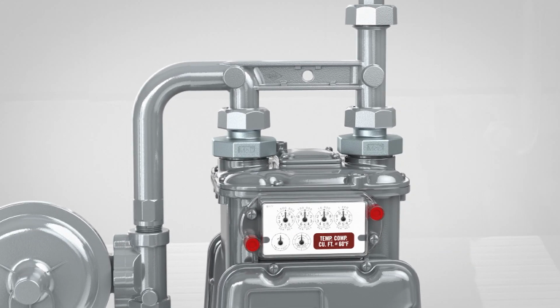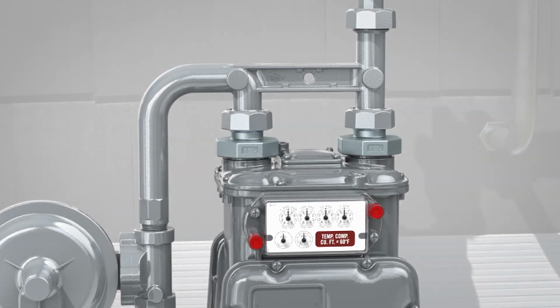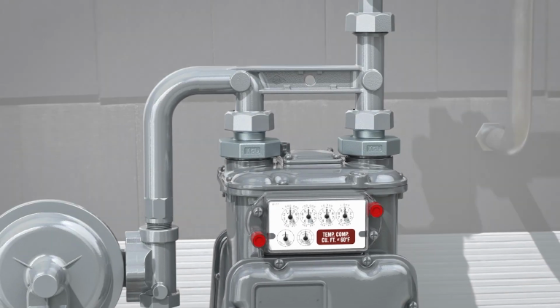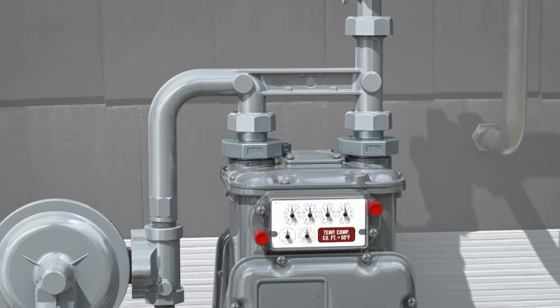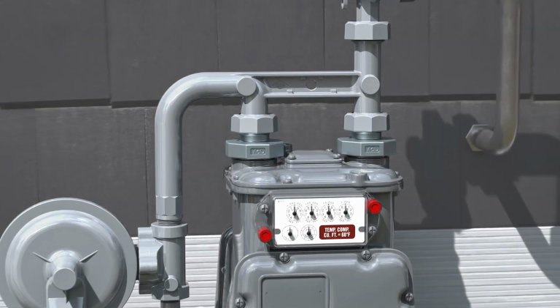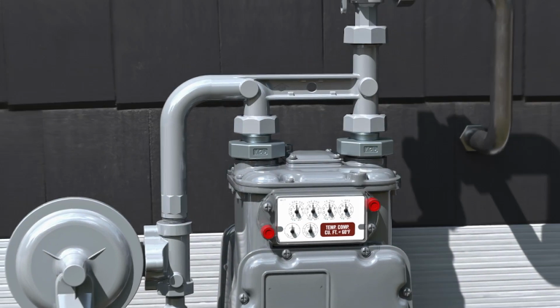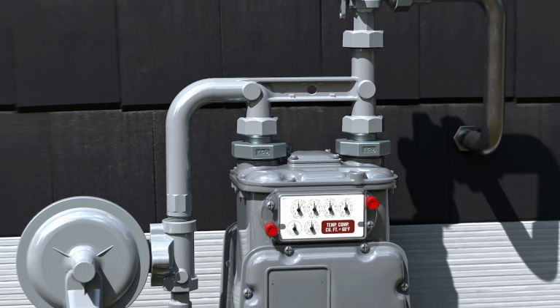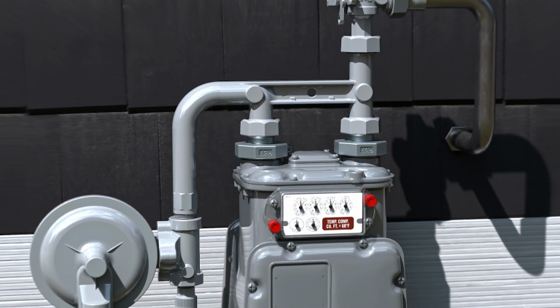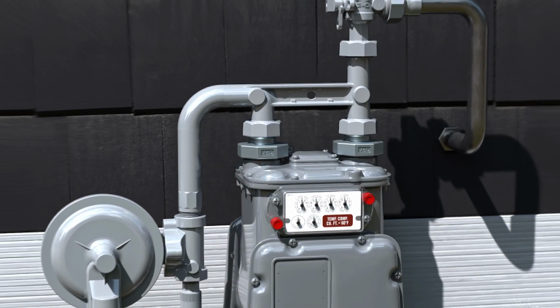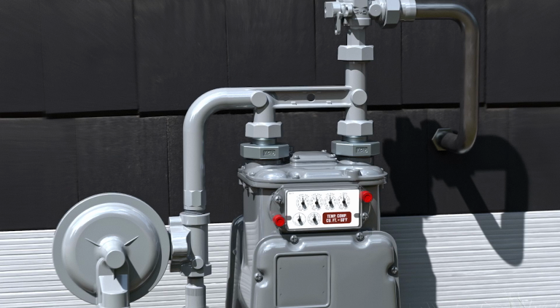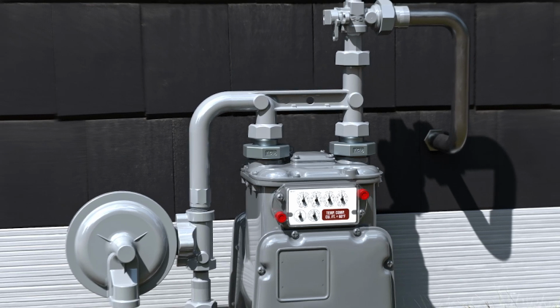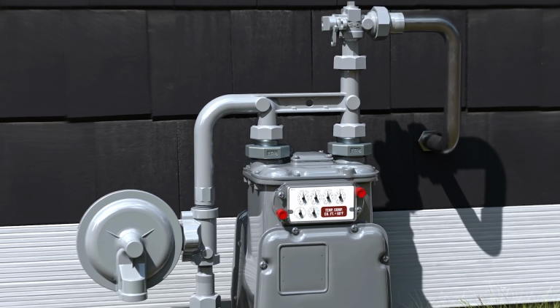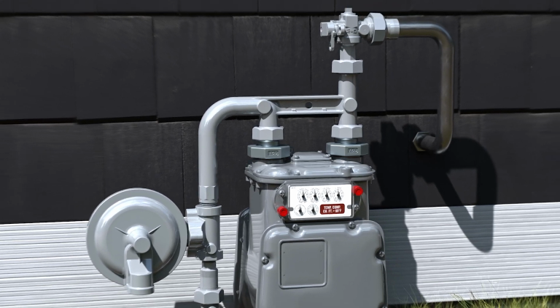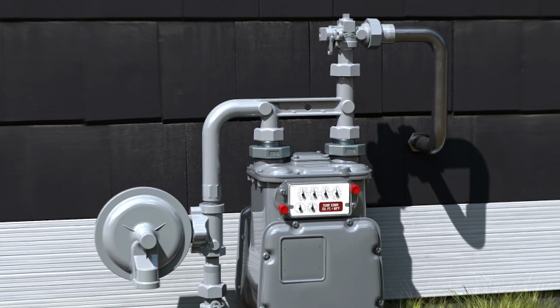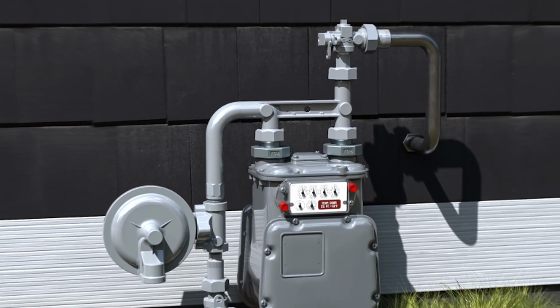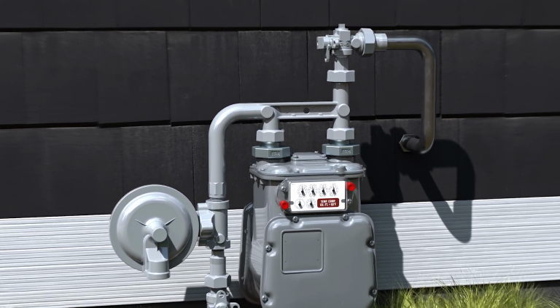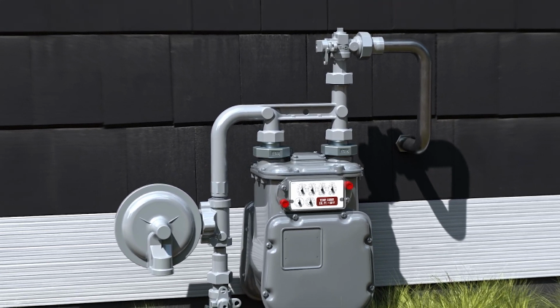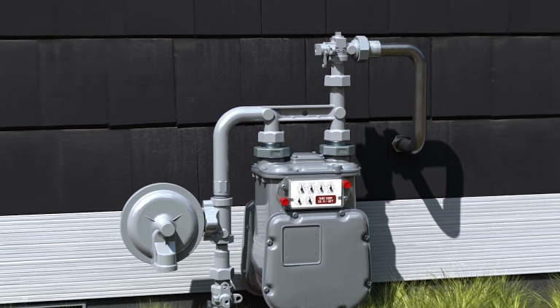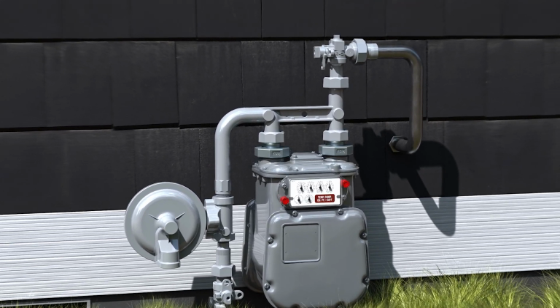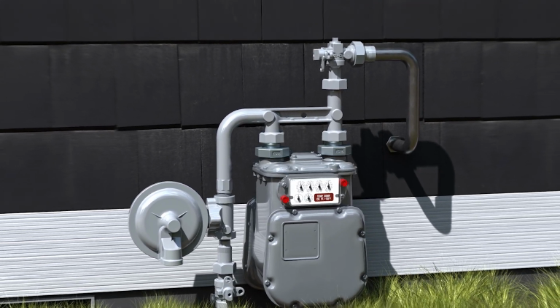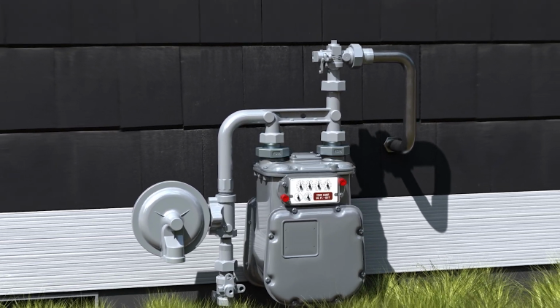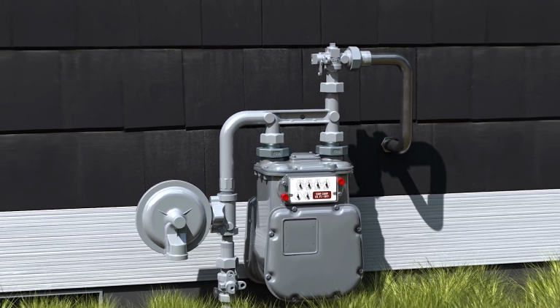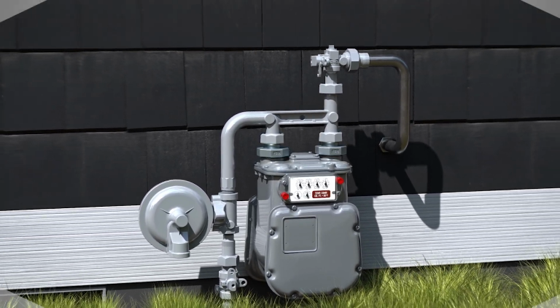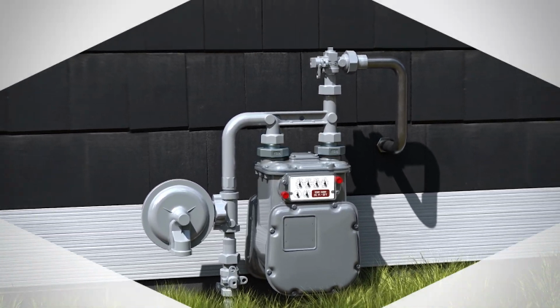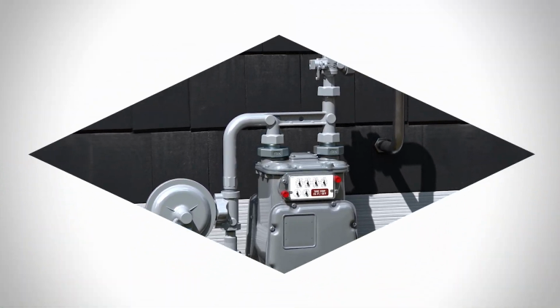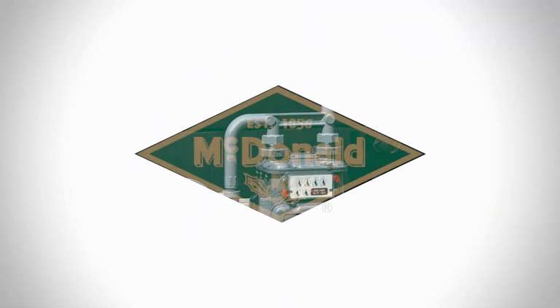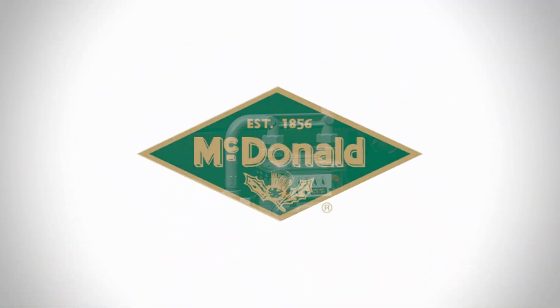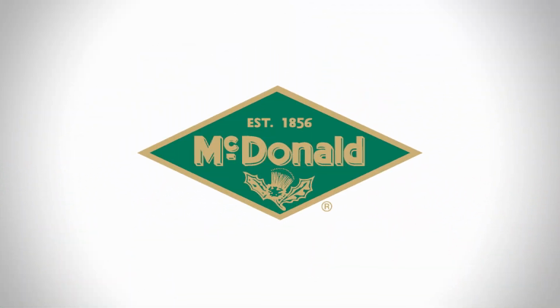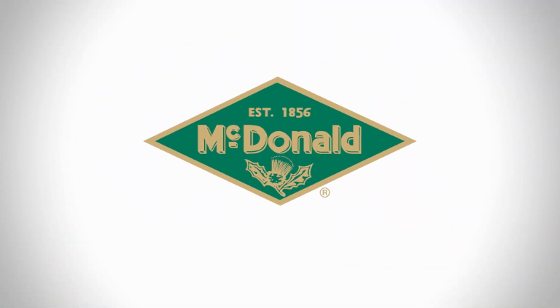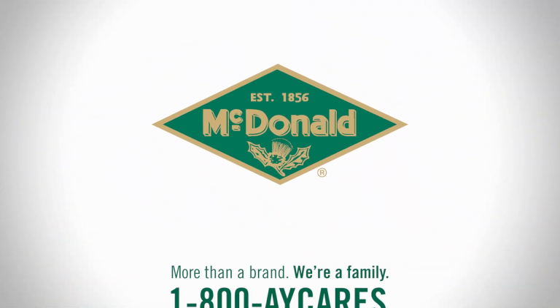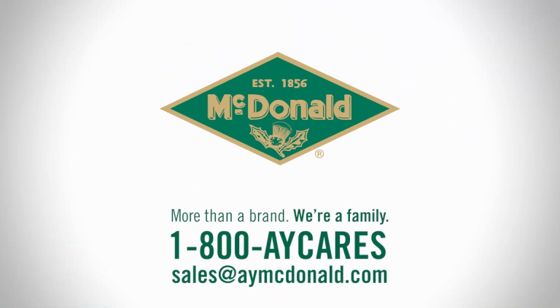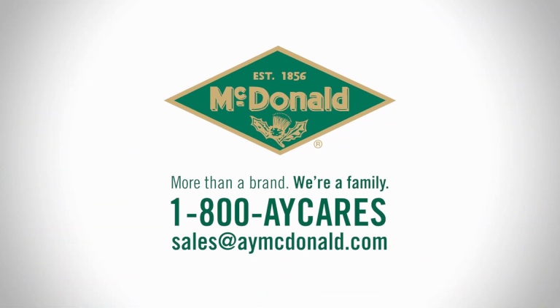With AY McDonald's meter adapters, you get flexibility, efficiency, and reliability. Order yours today.